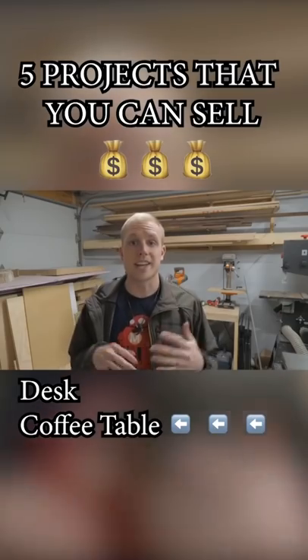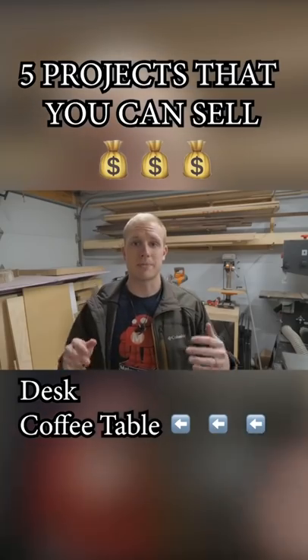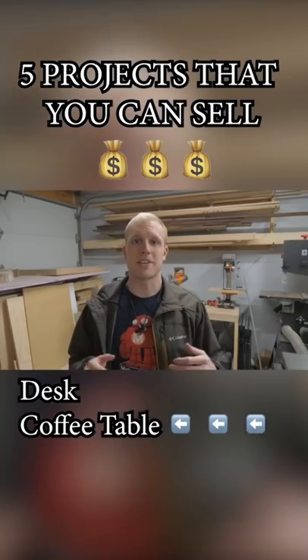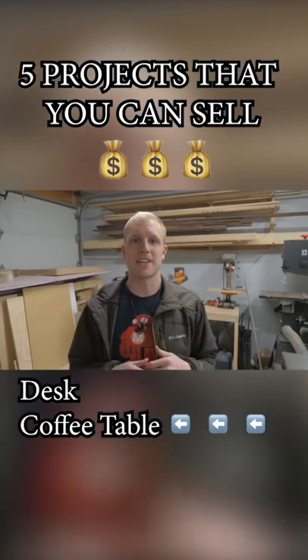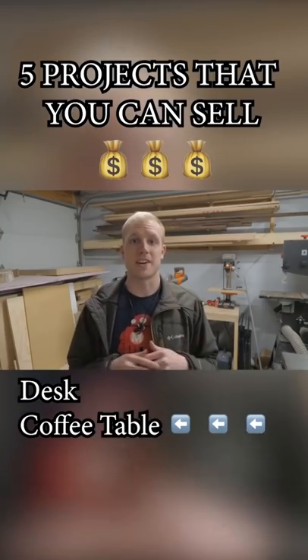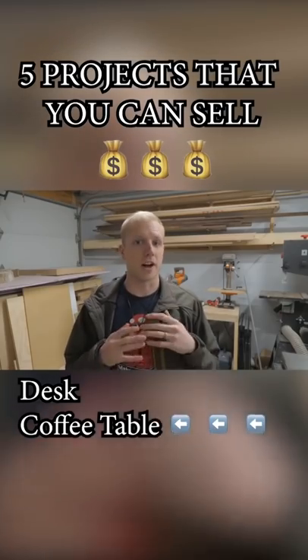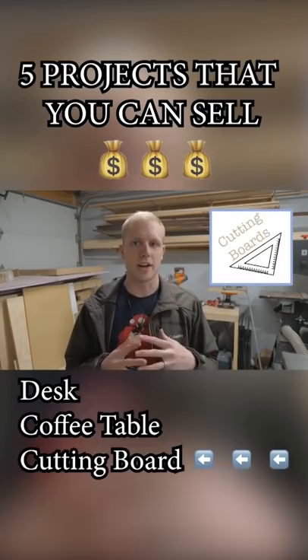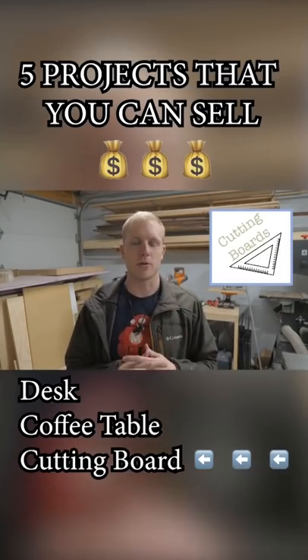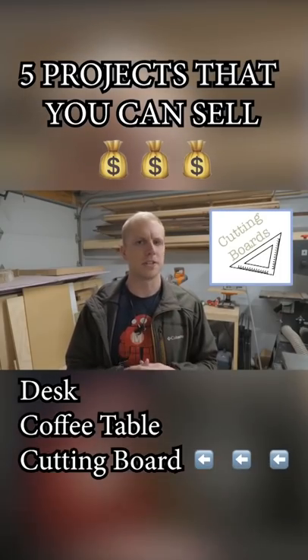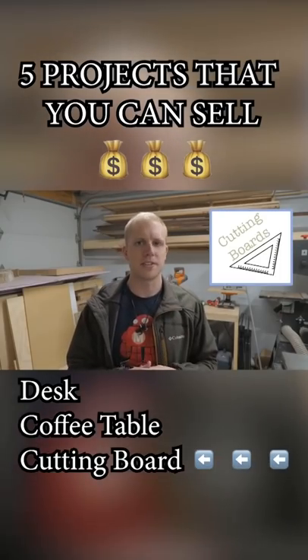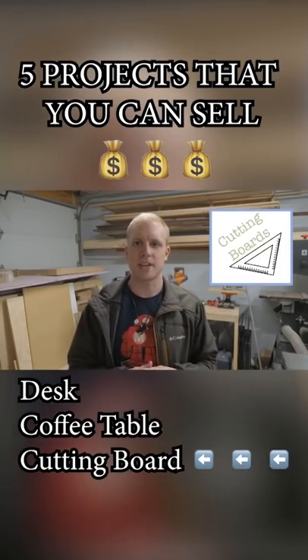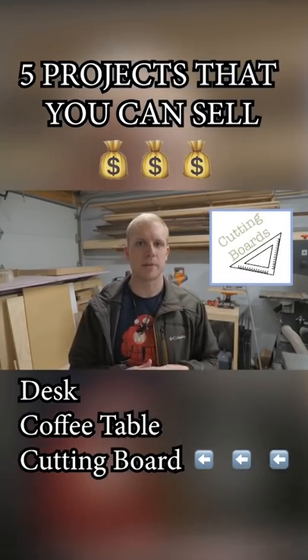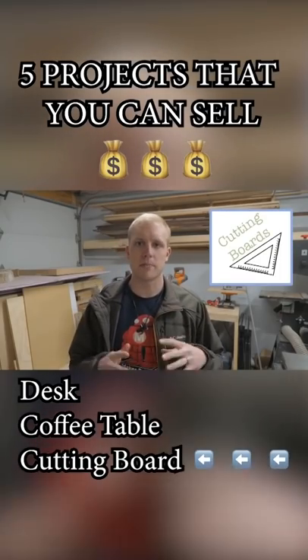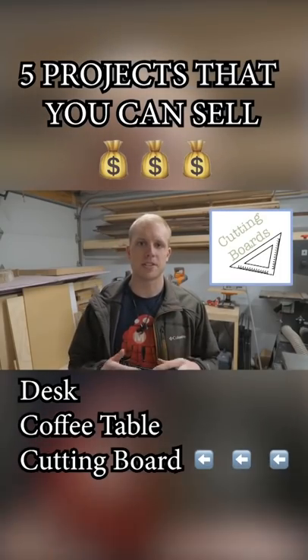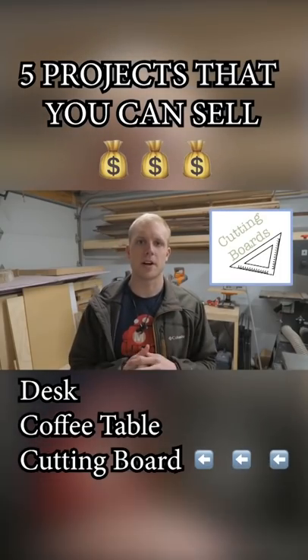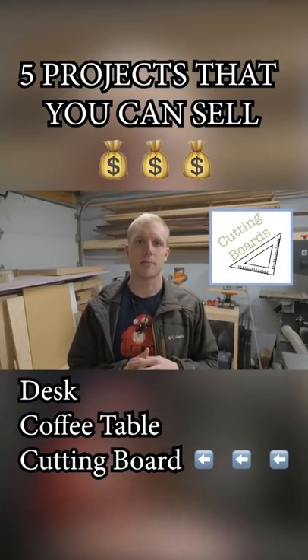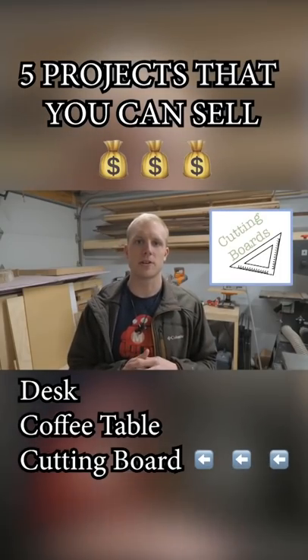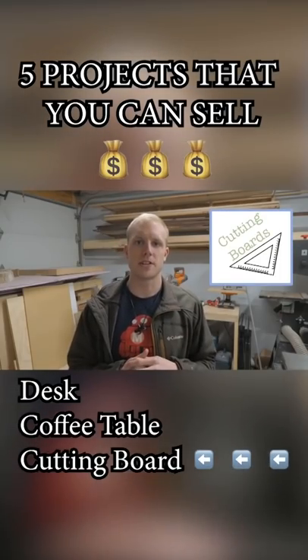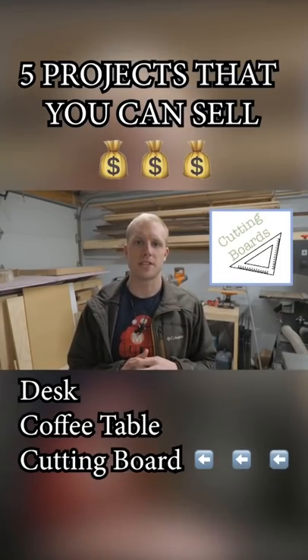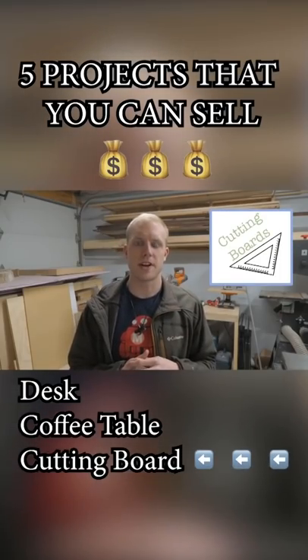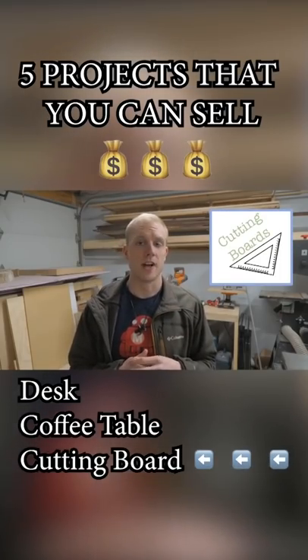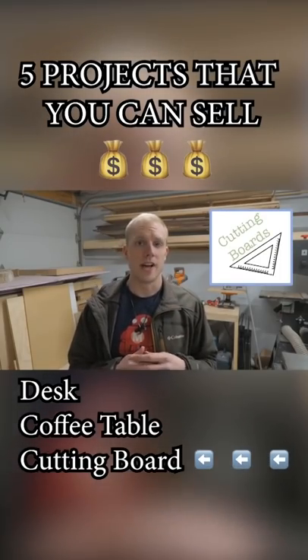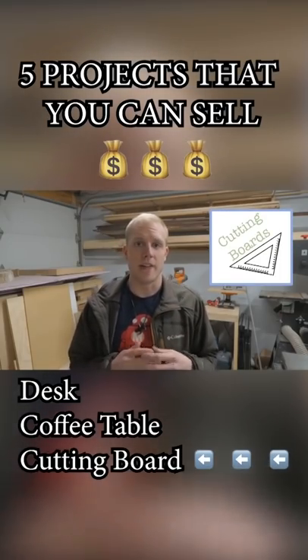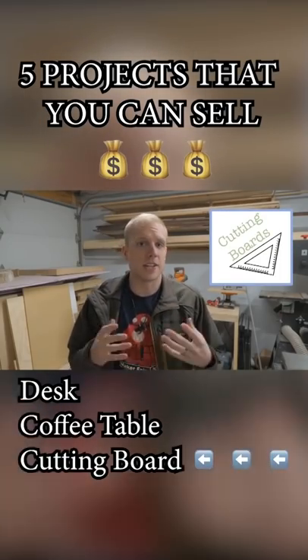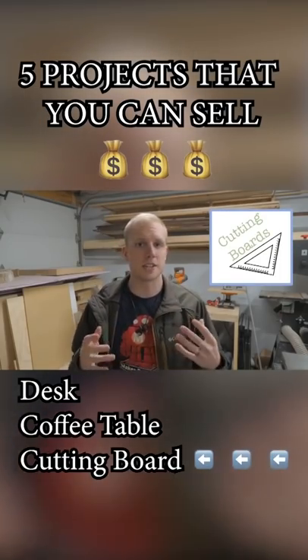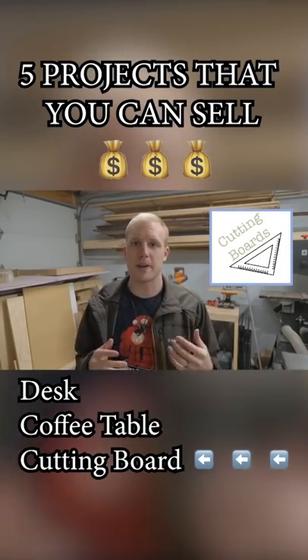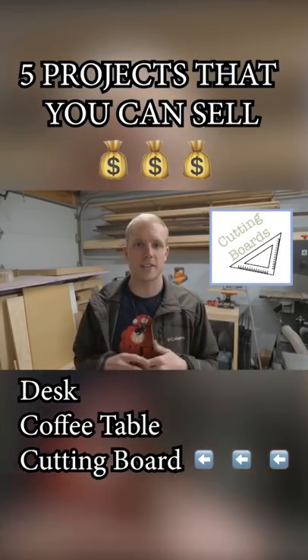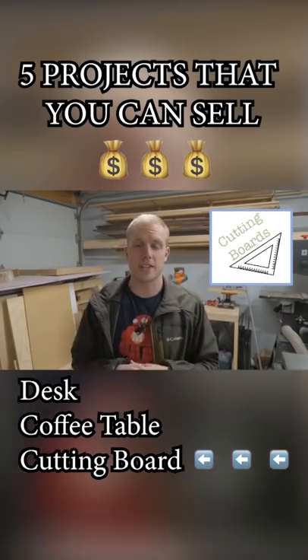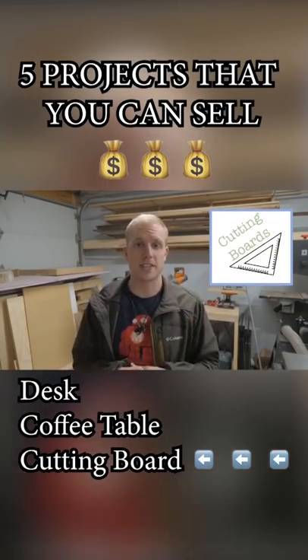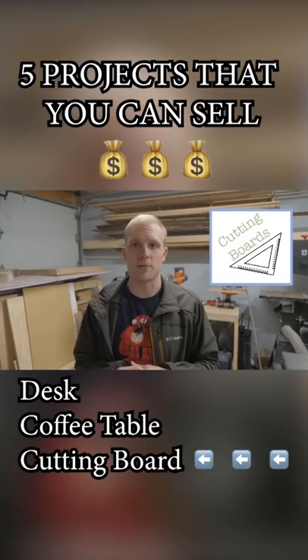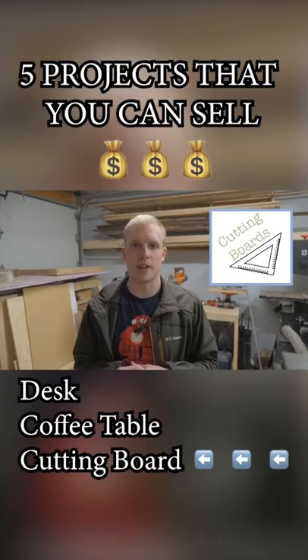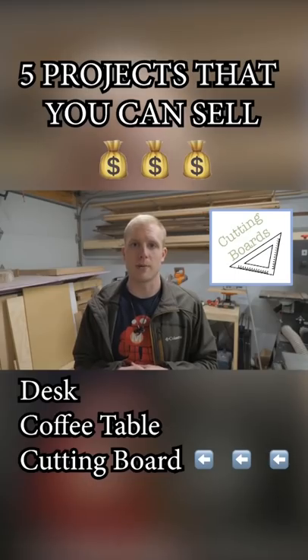Next up on the list are cutting boards. You've seen us make a bunch of cutting boards on this channel, and that's just because they sell really well.